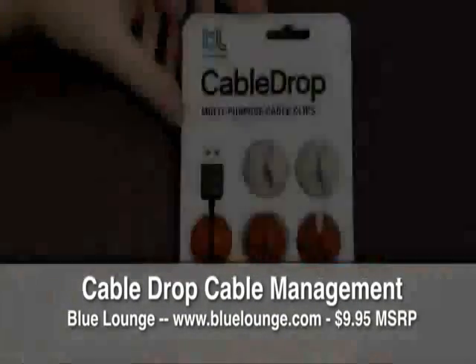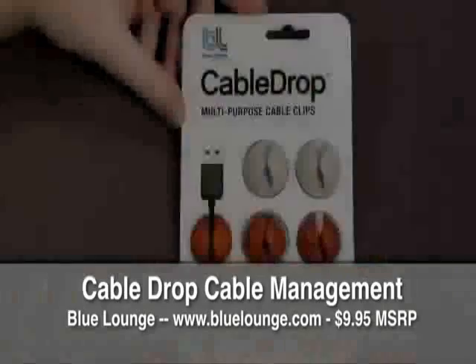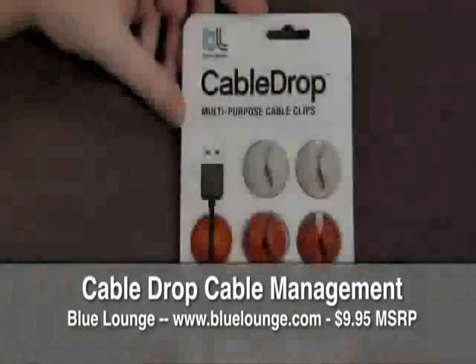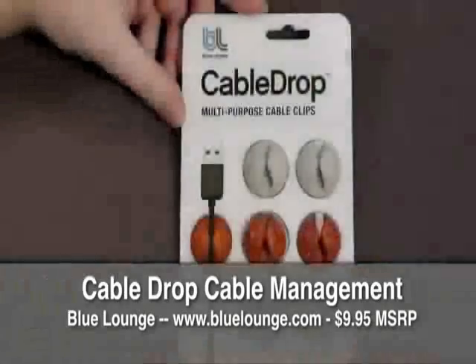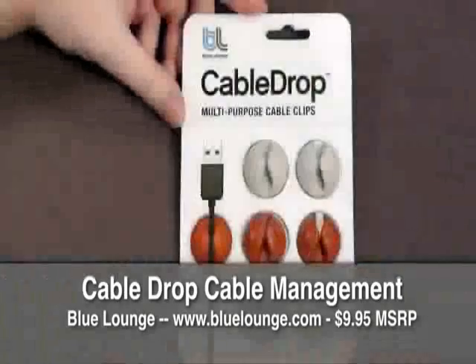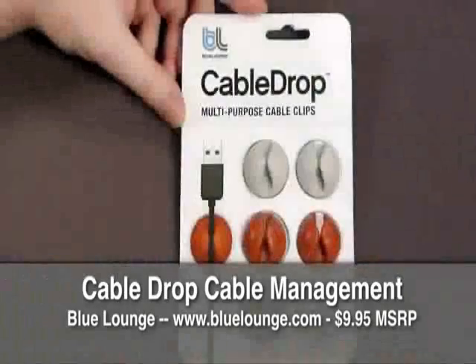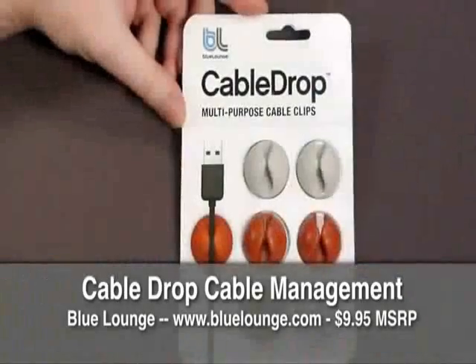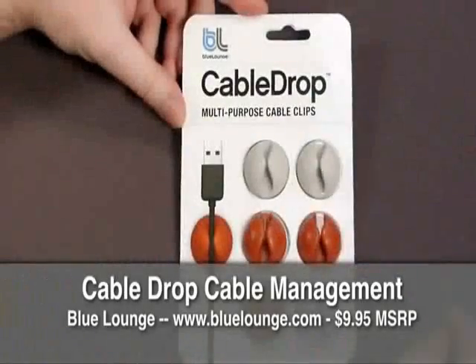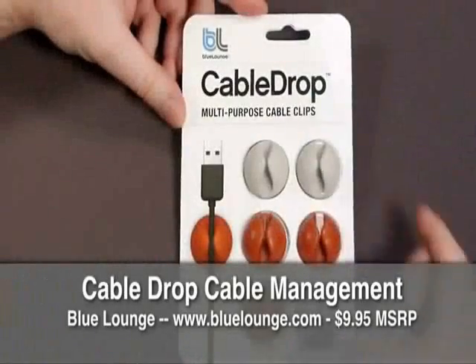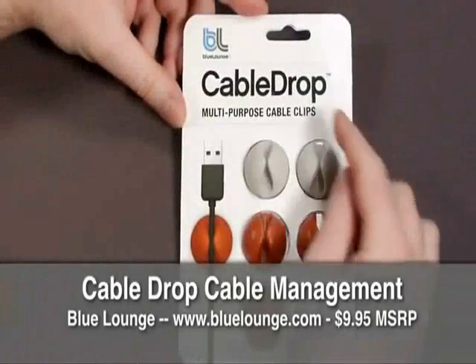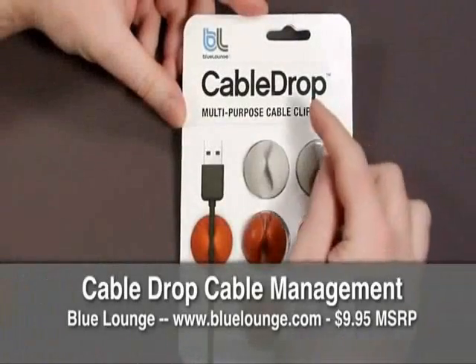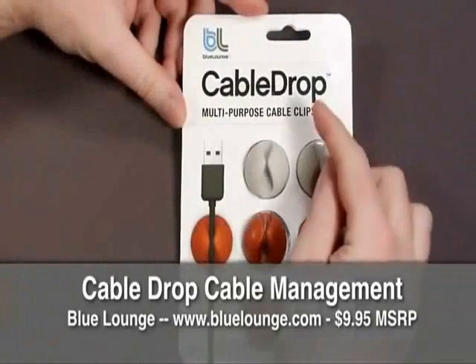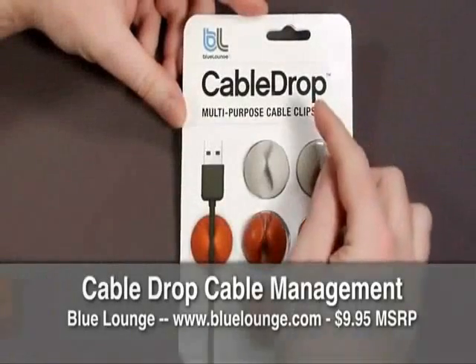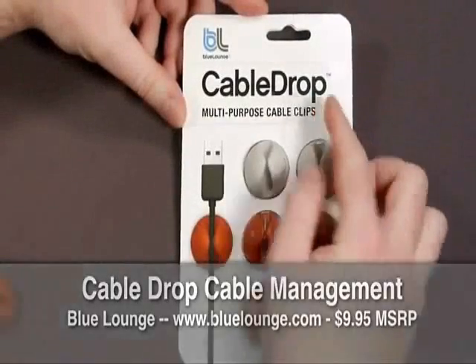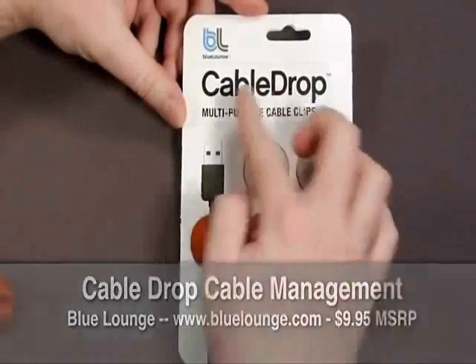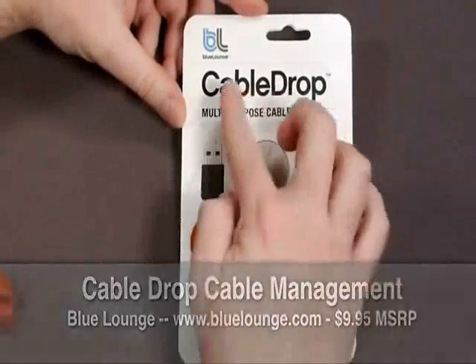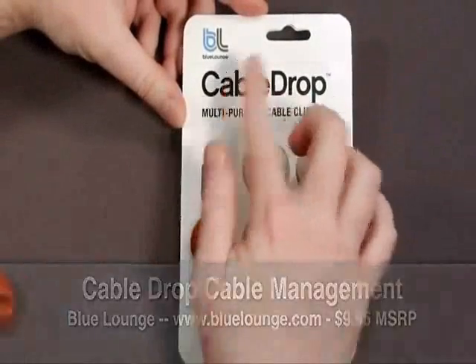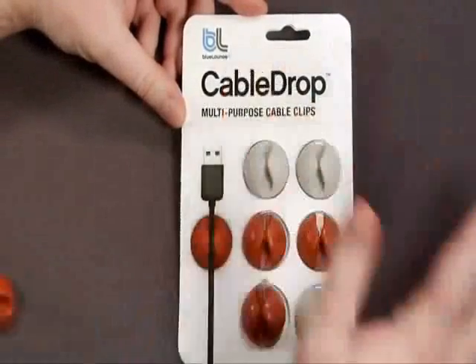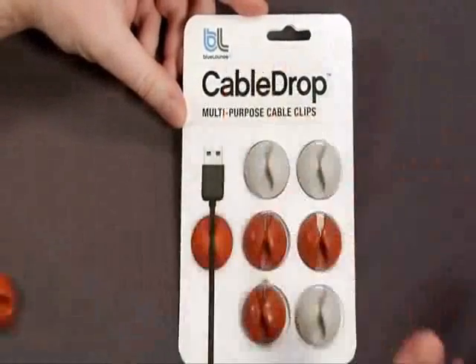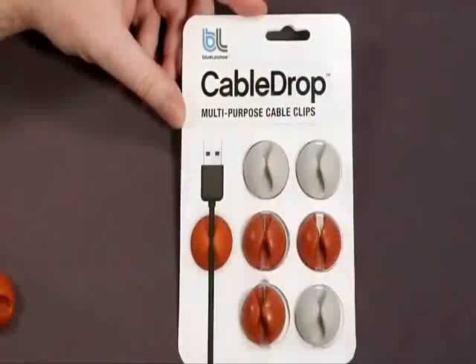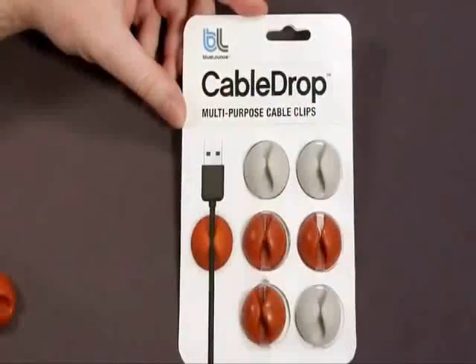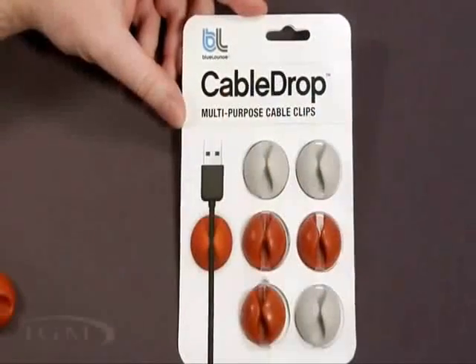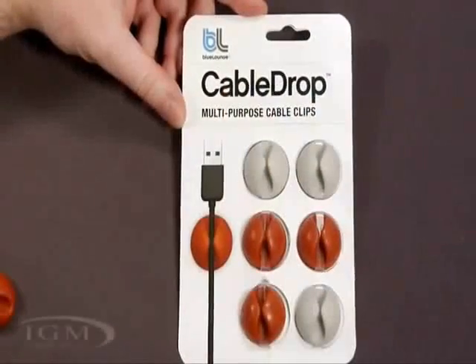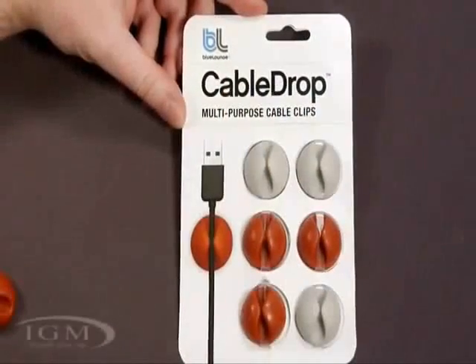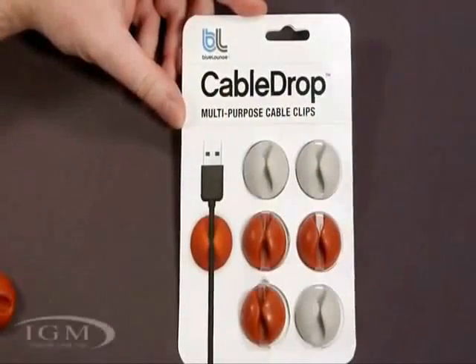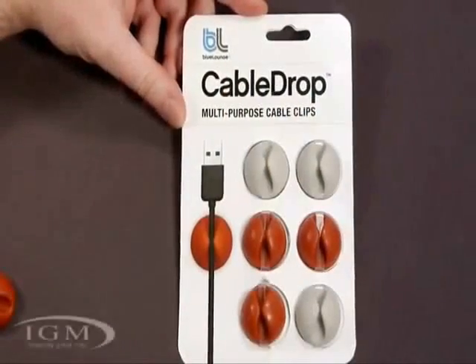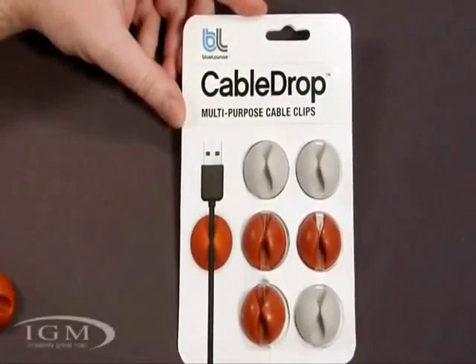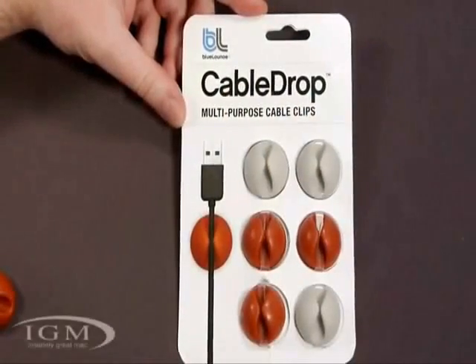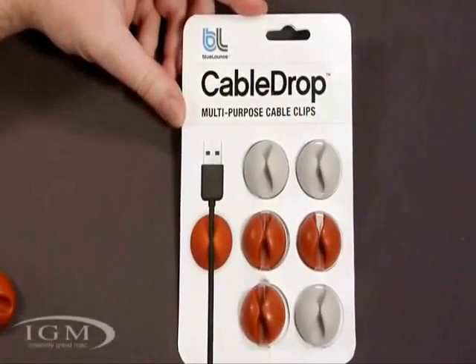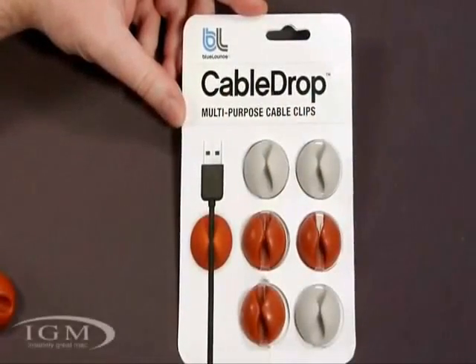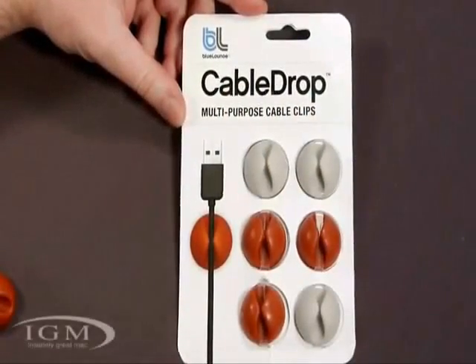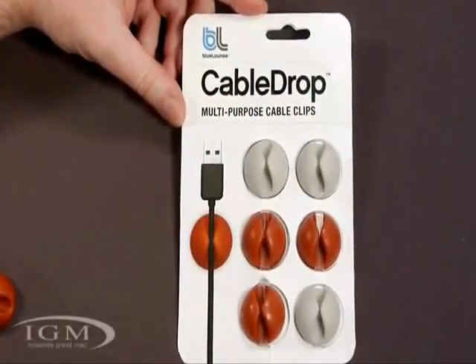Hey guys, Mike here. Today we're going to take a look at the CableDrop from Blue Lounge. This is a cable management solution.